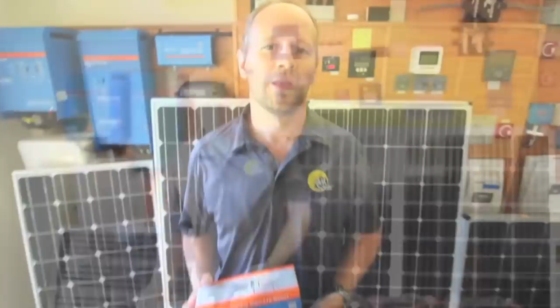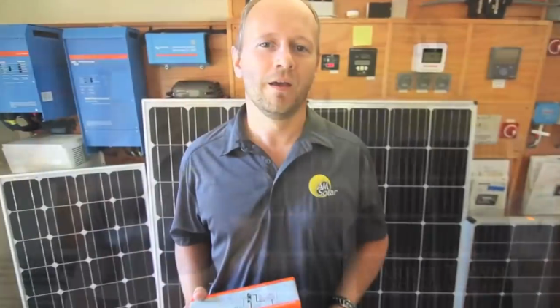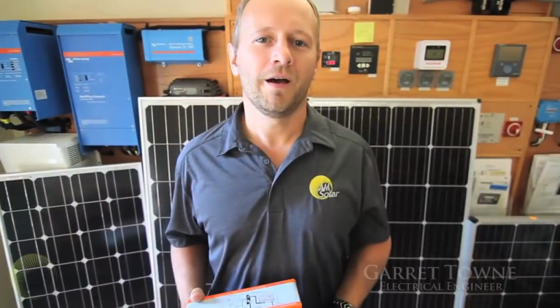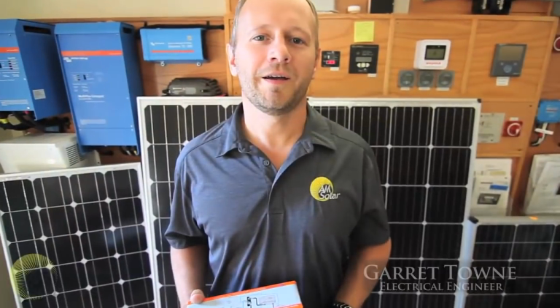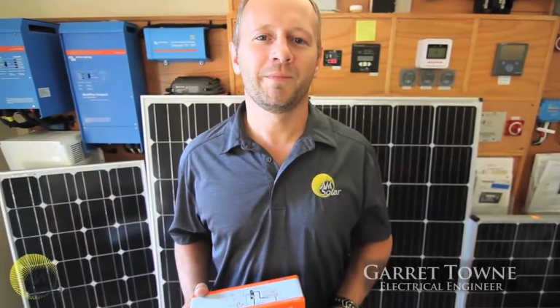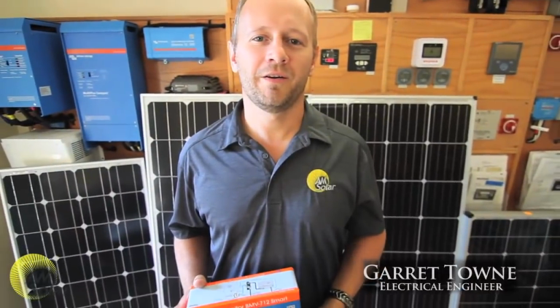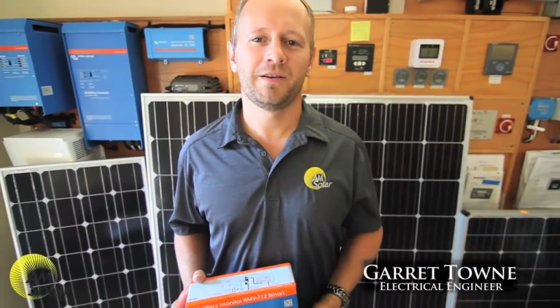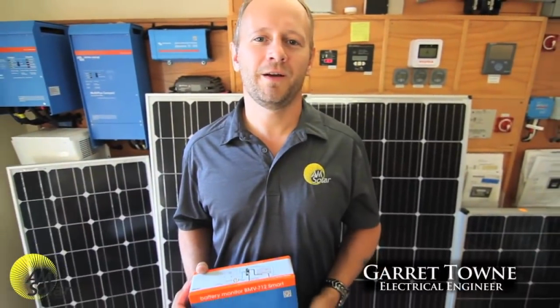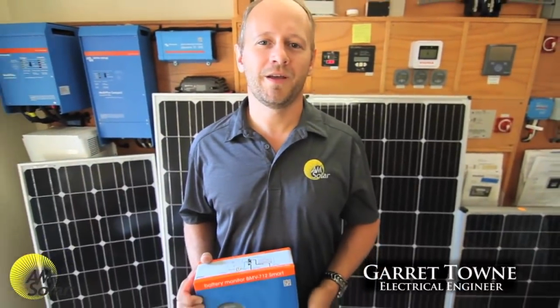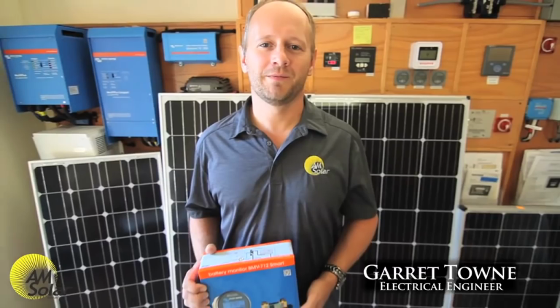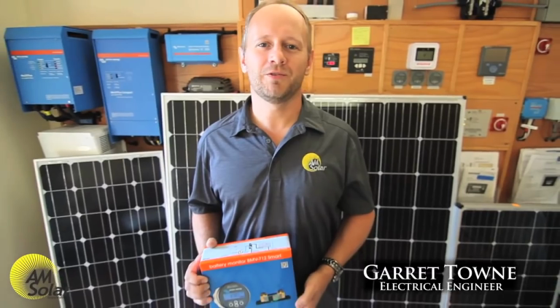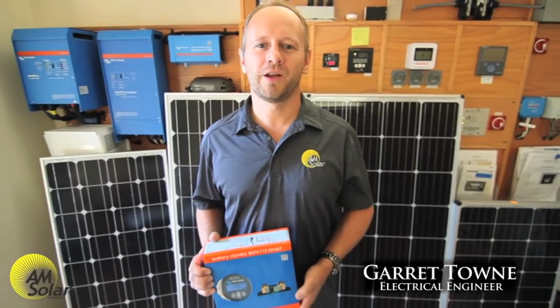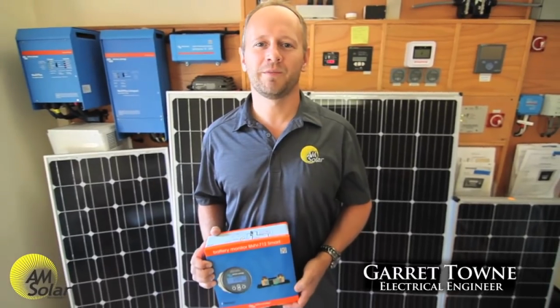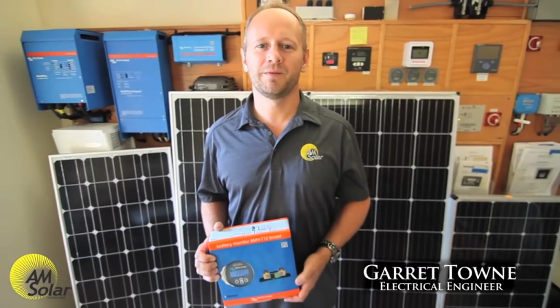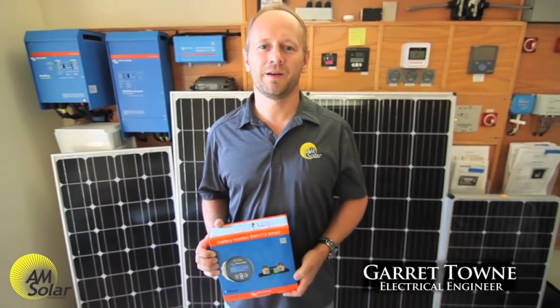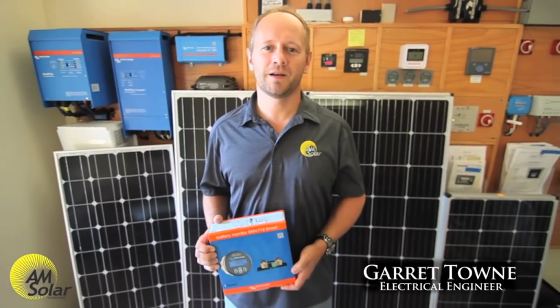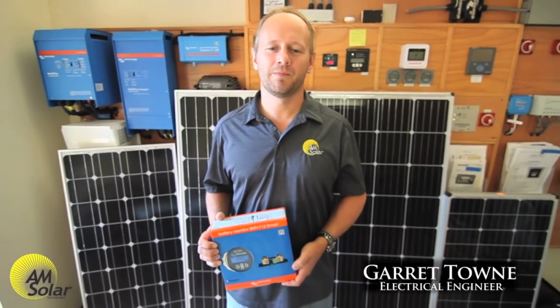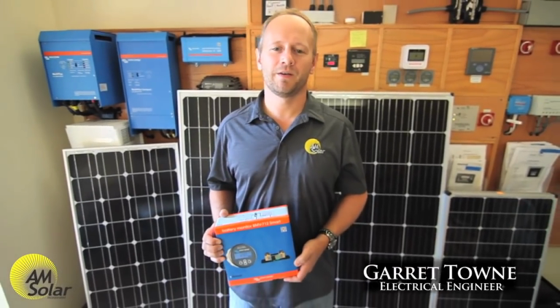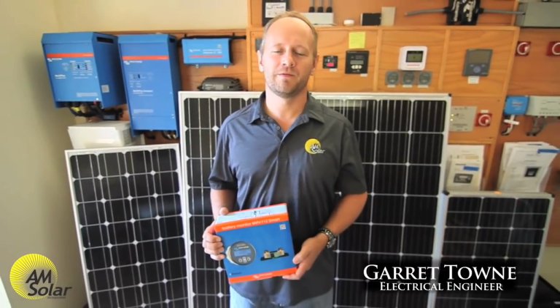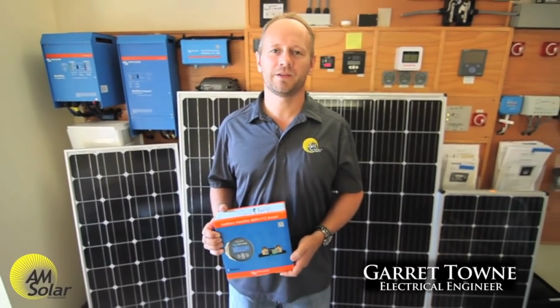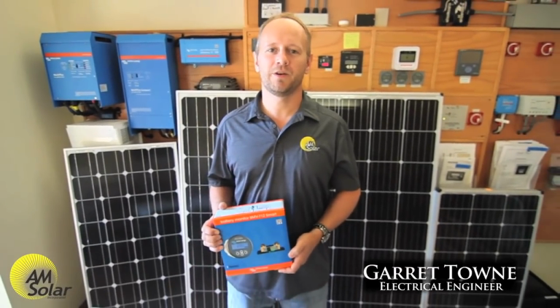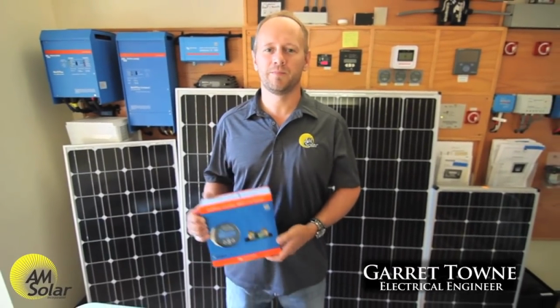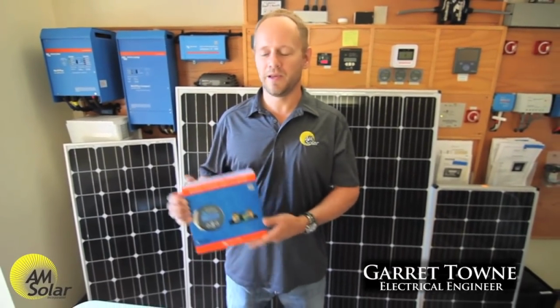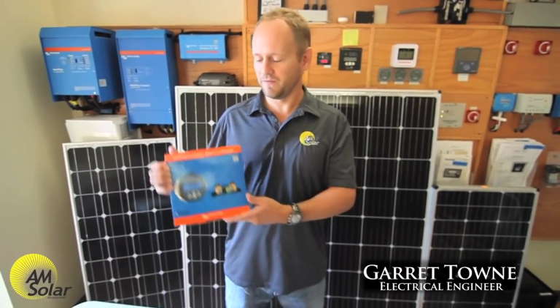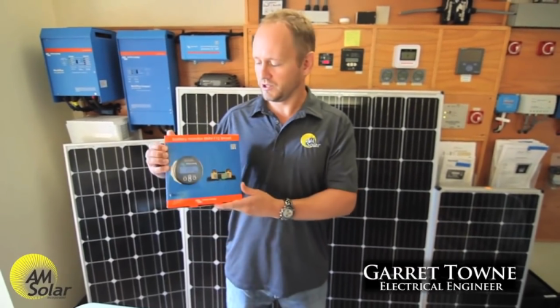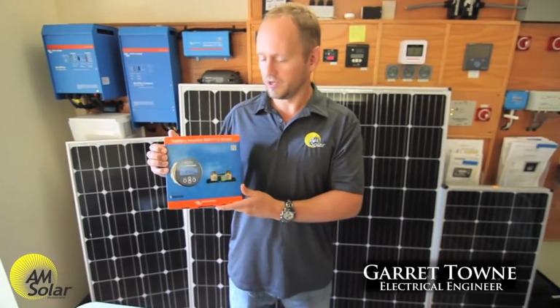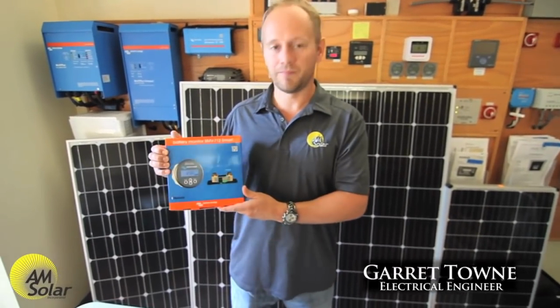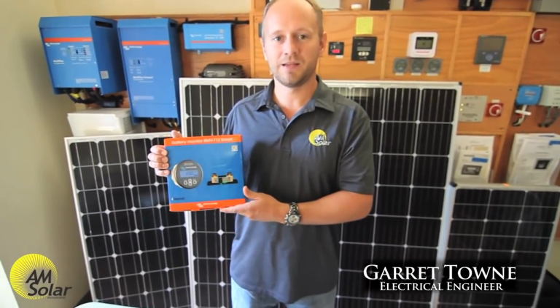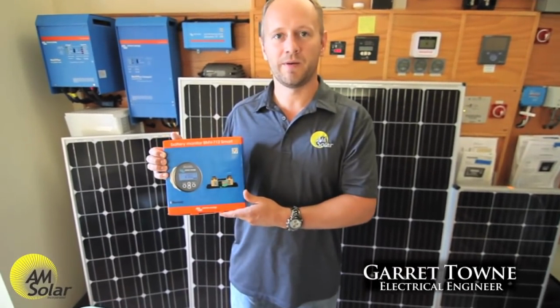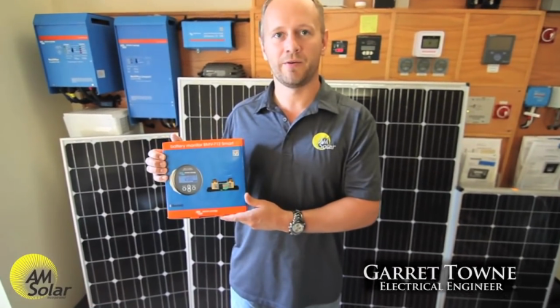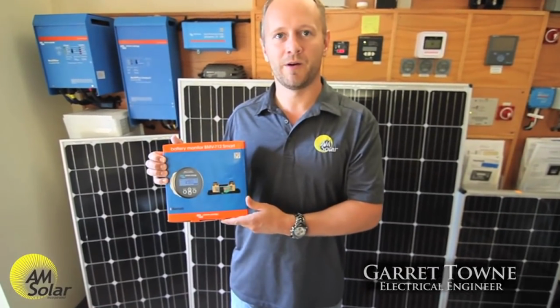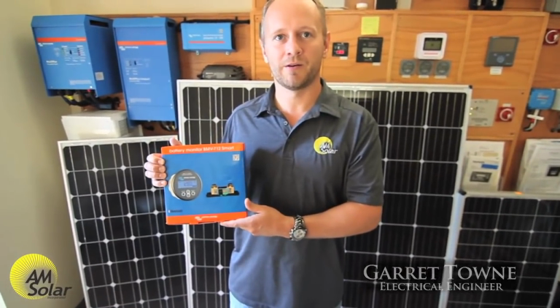Hi, I'm Garrett Towne with AM Solar and I'm going to be talking about the Victron BMV shunt-based battery monitor.